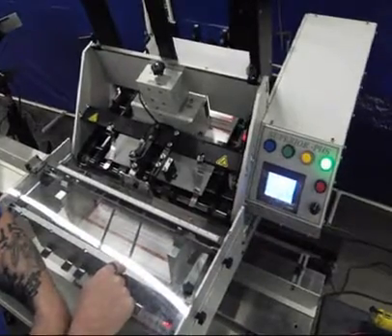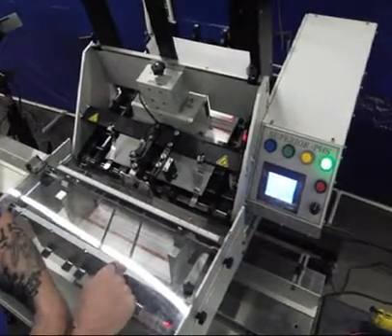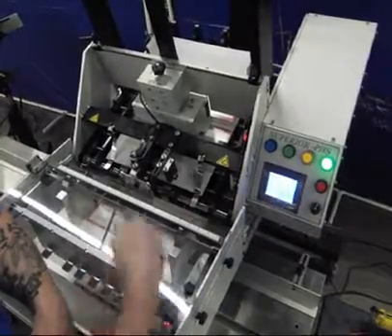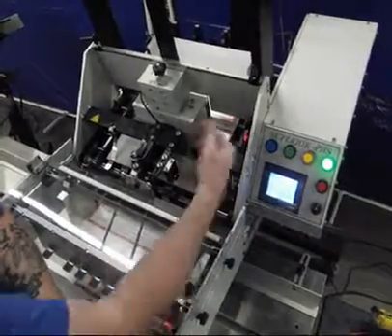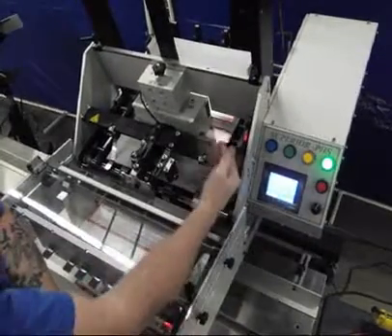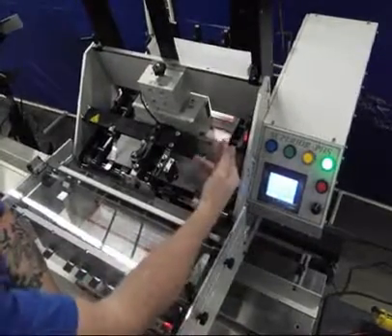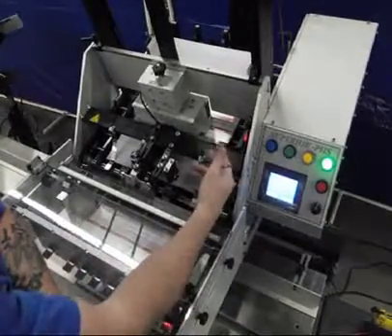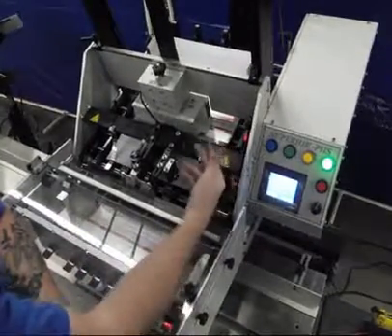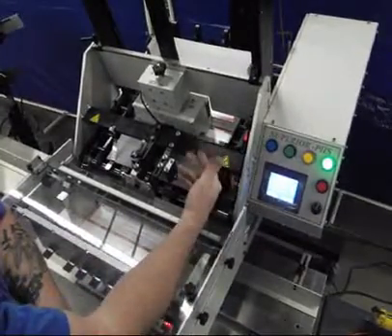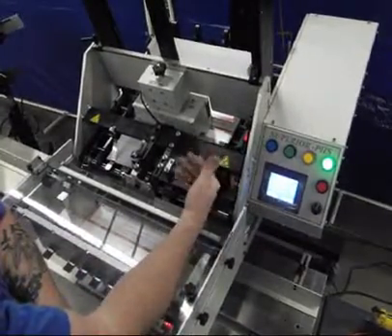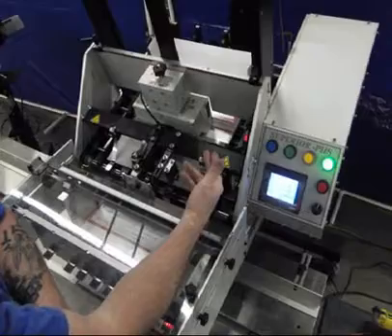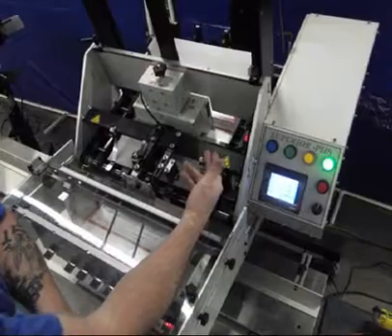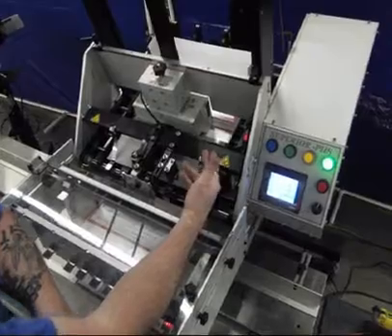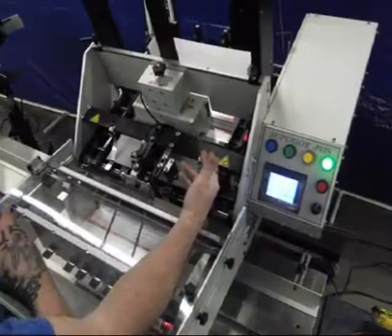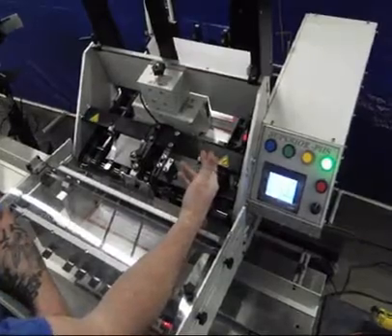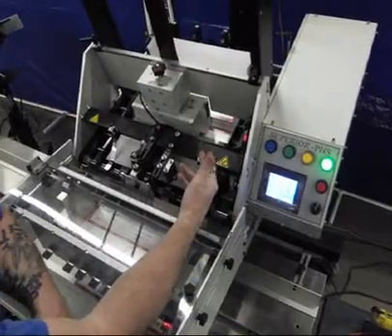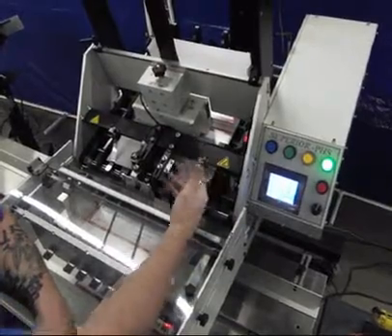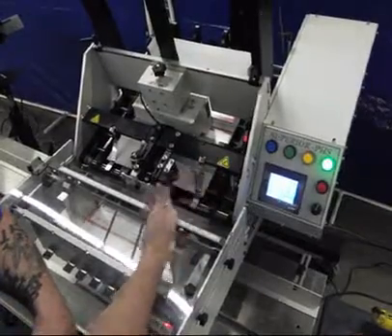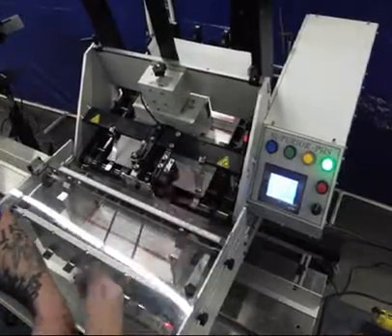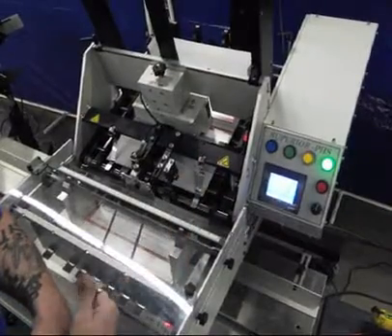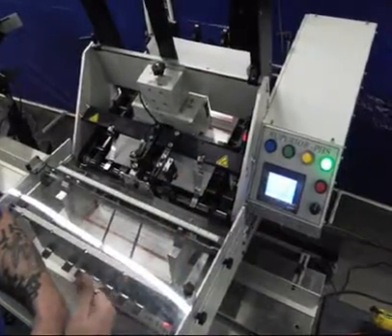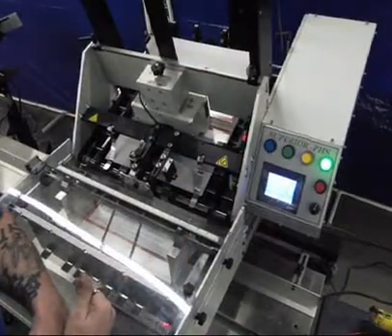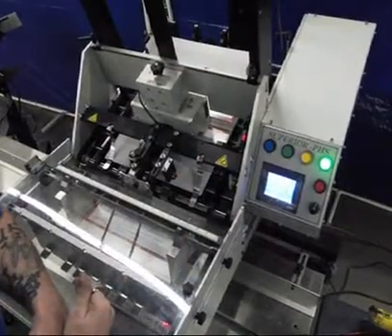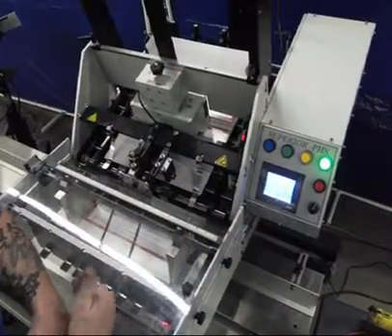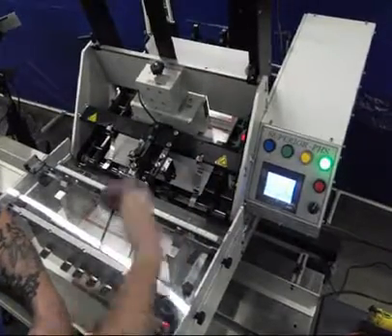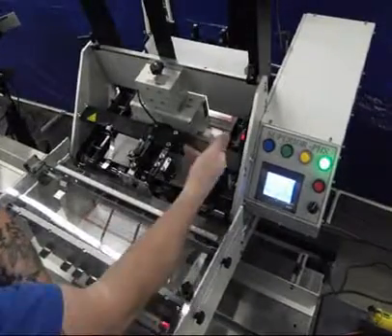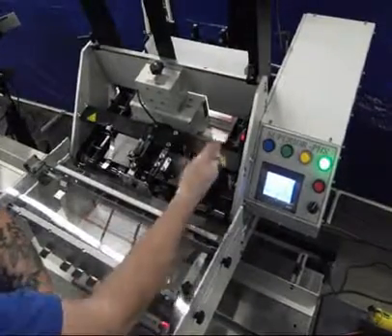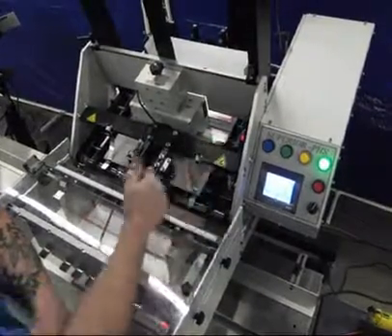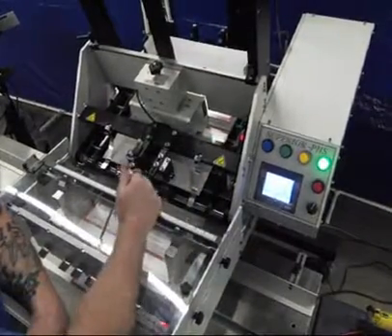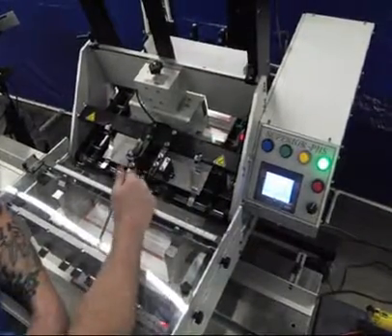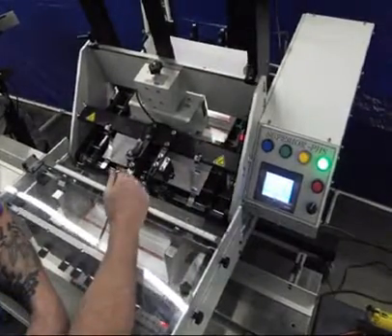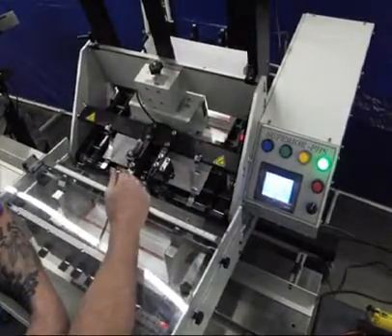If the error were to occur on the second or third piece into that batch, the fingers would have already been out and it's really just stopping the dropper.